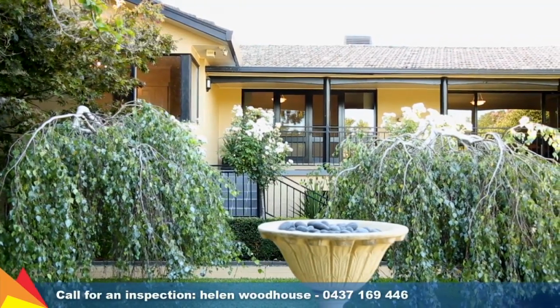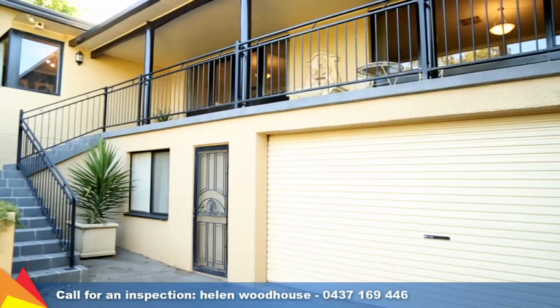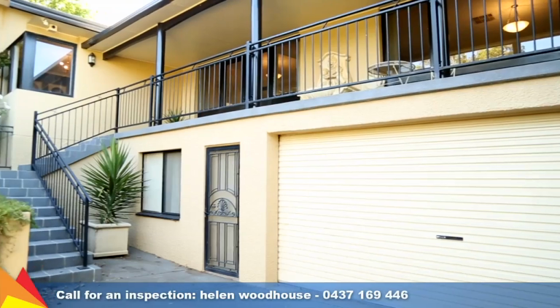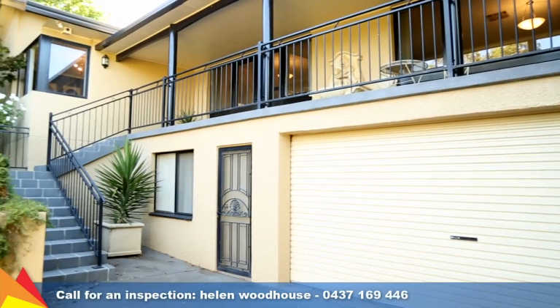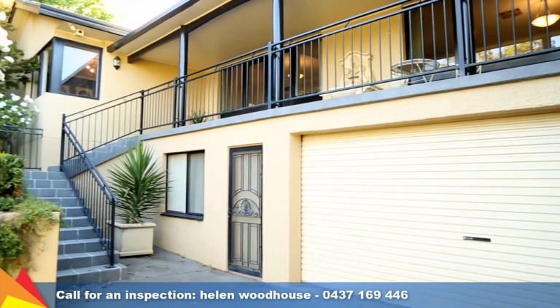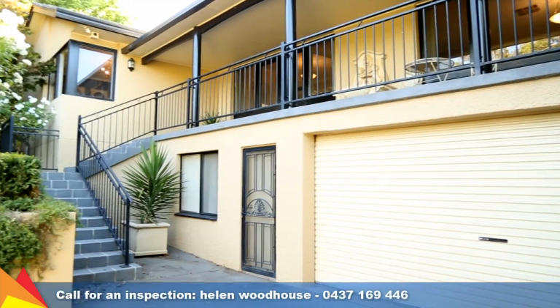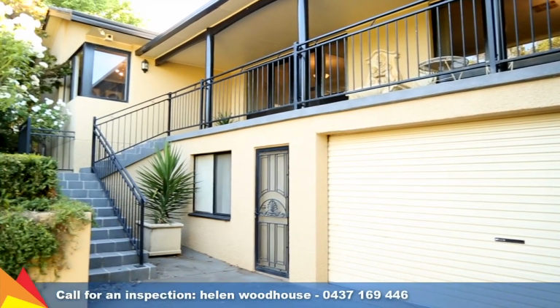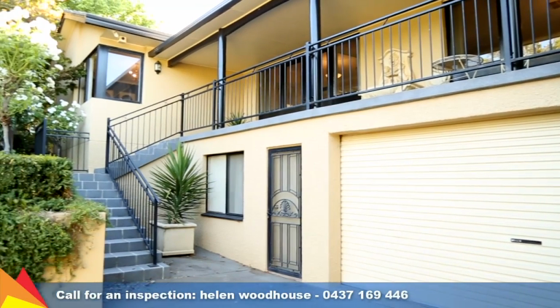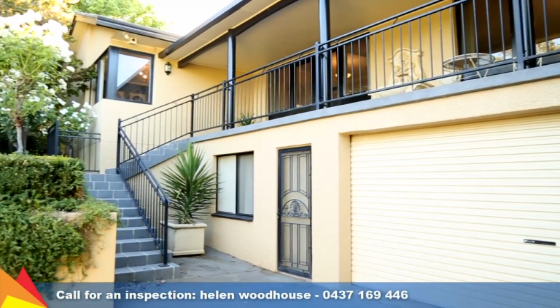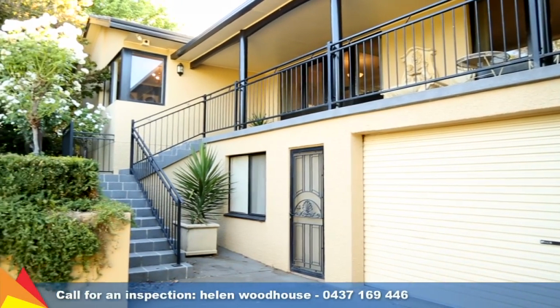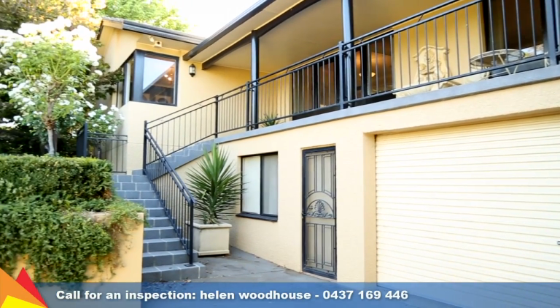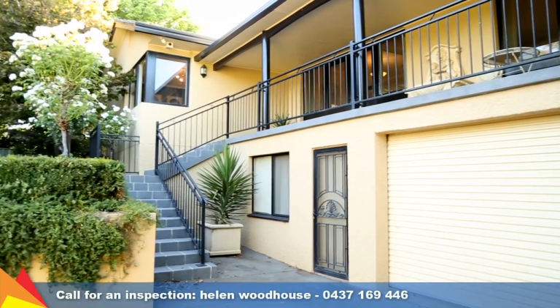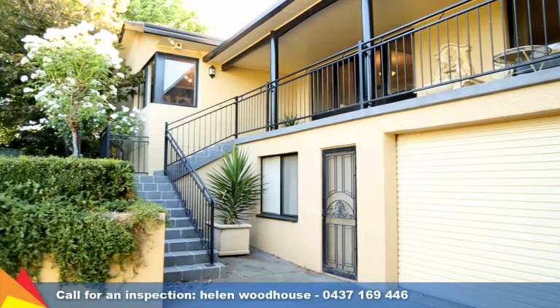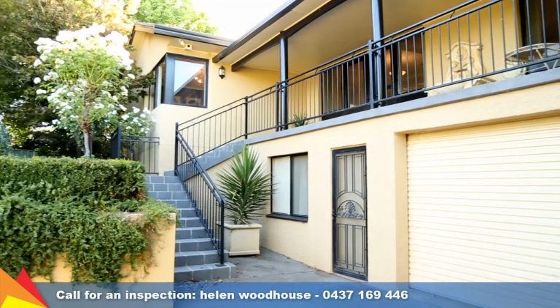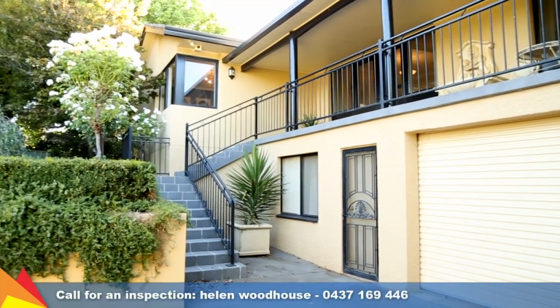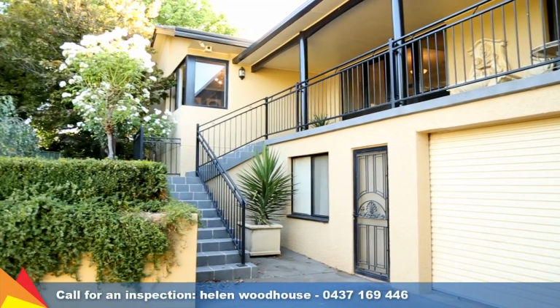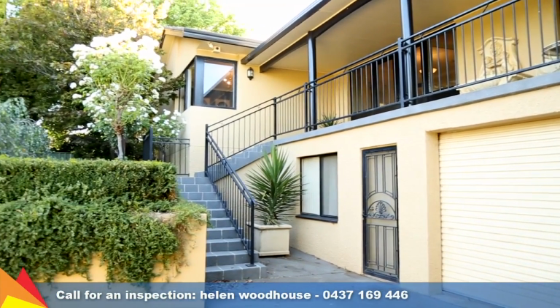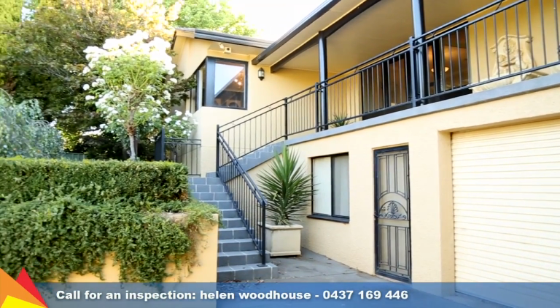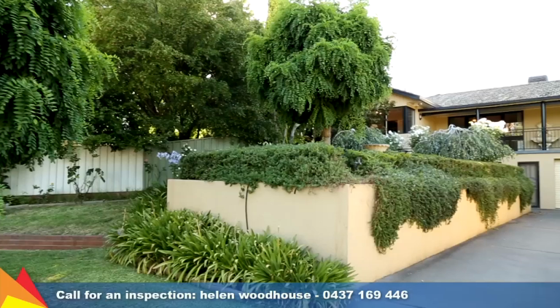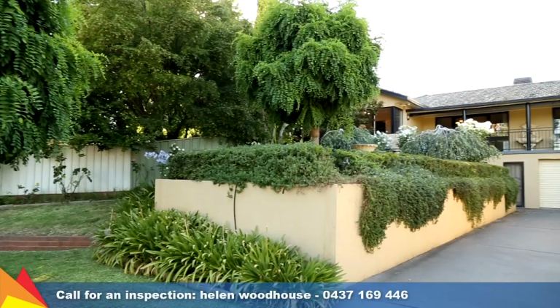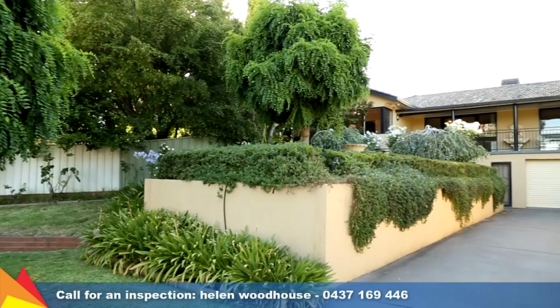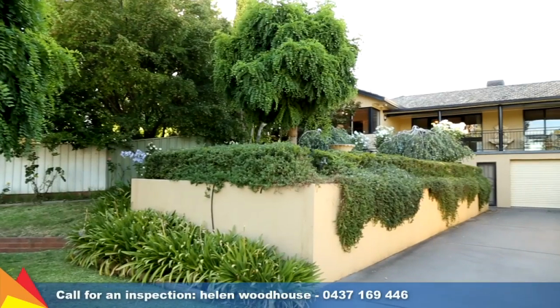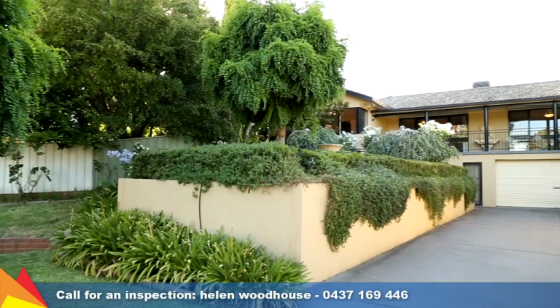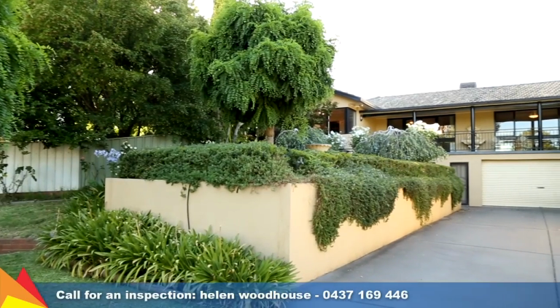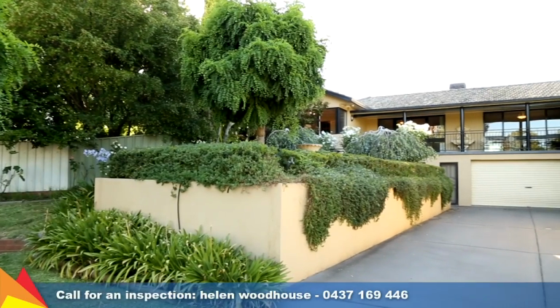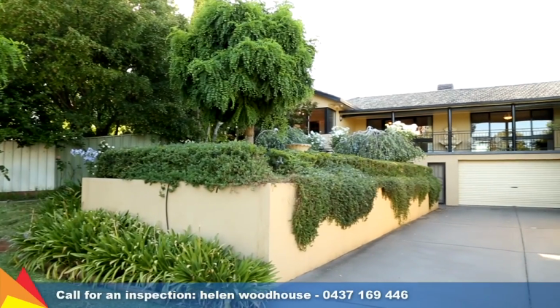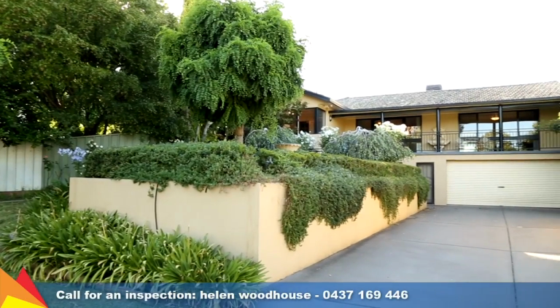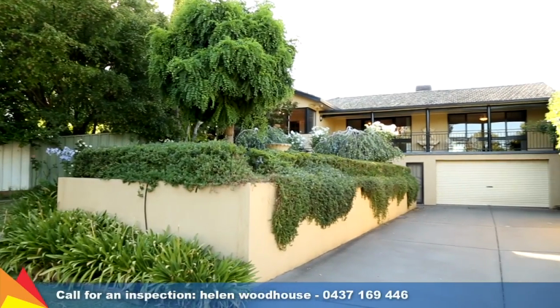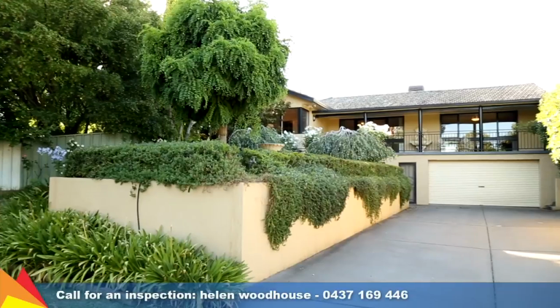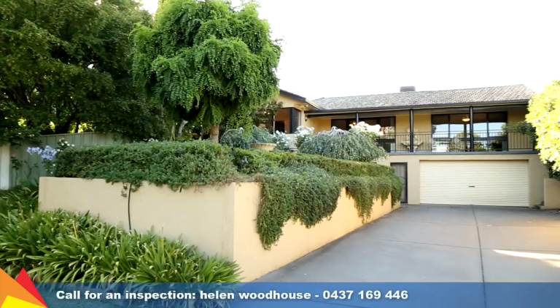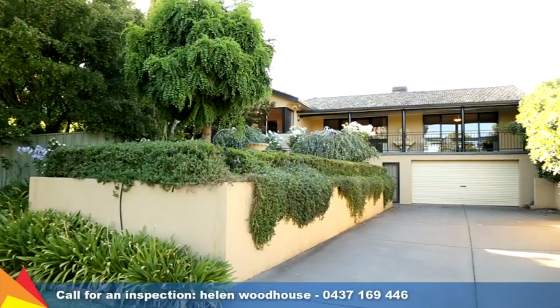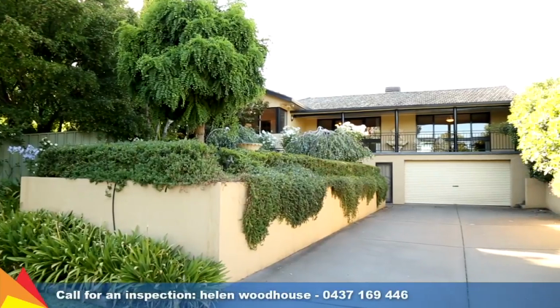If entertaining and lifestyle are important to you, then this is the perfect home. Please give me a call, I'd love to show you through.